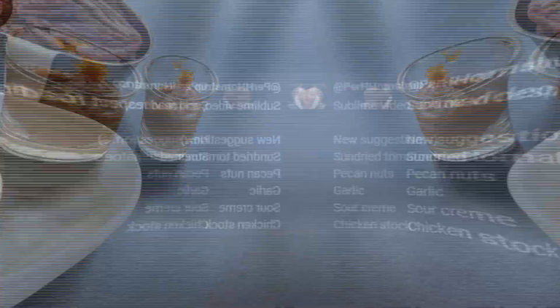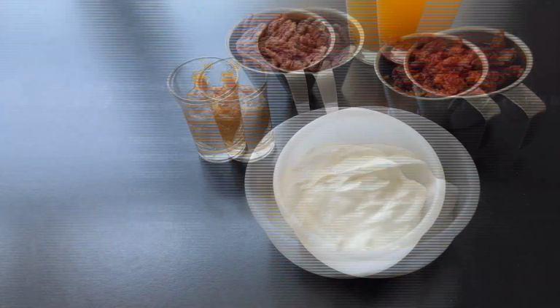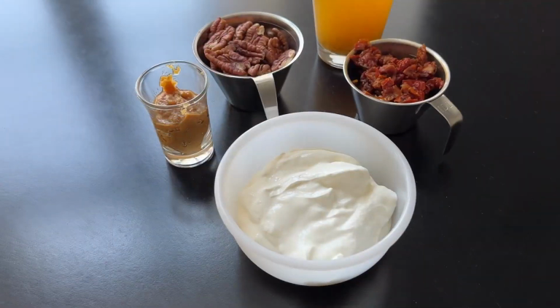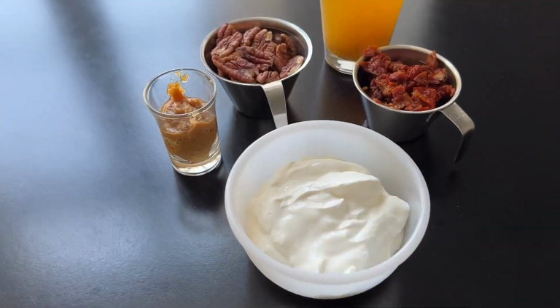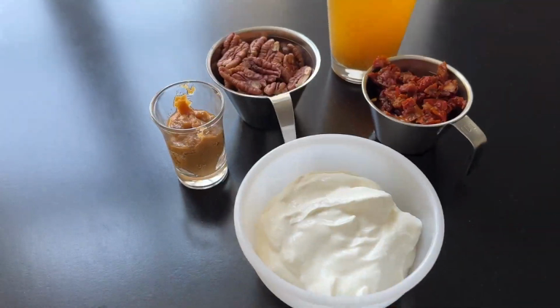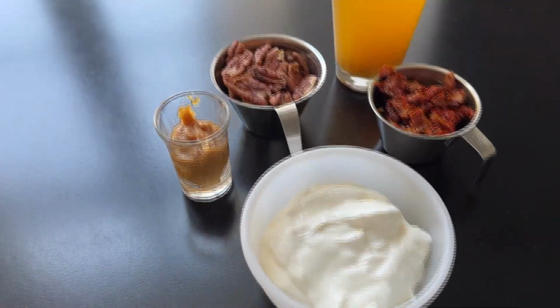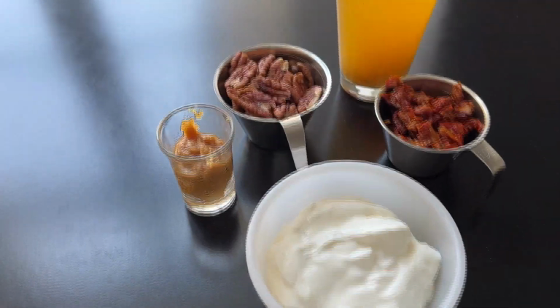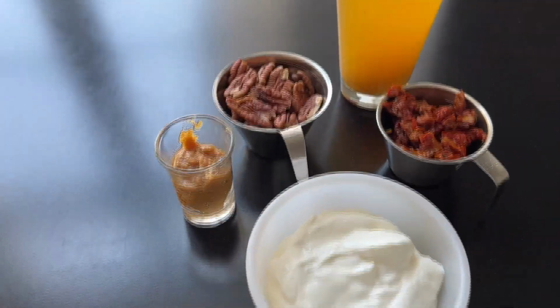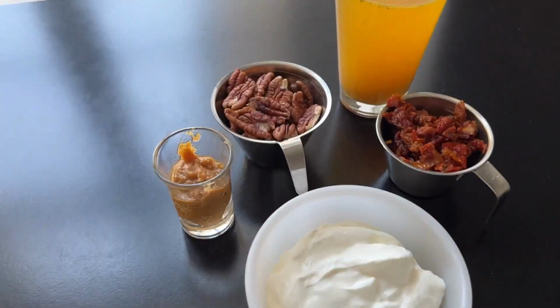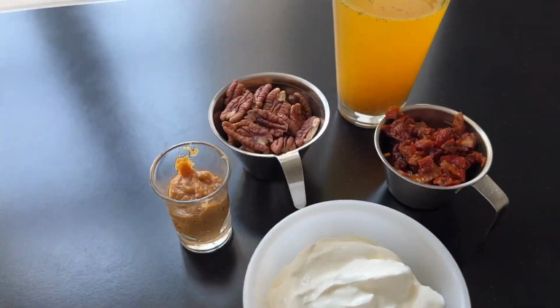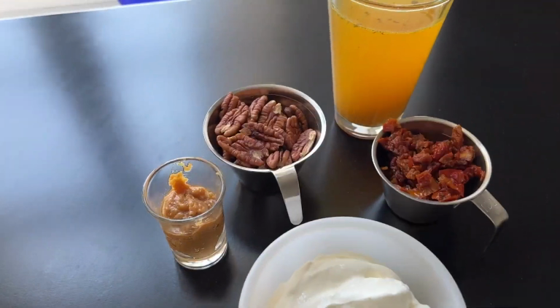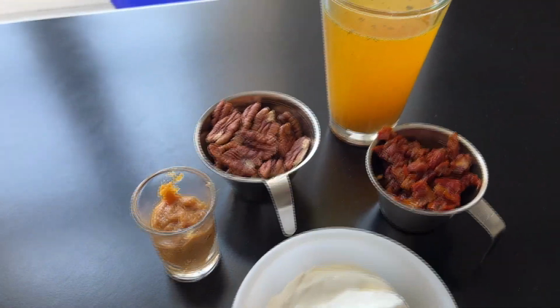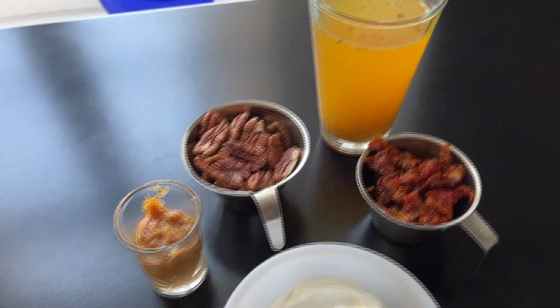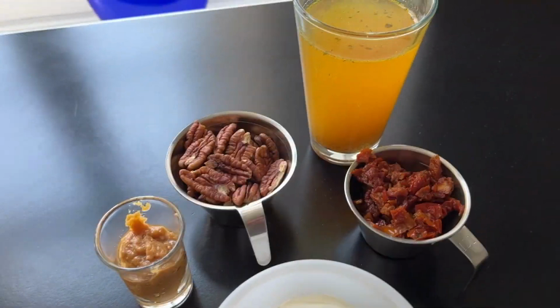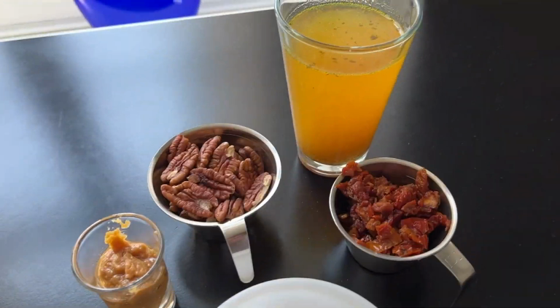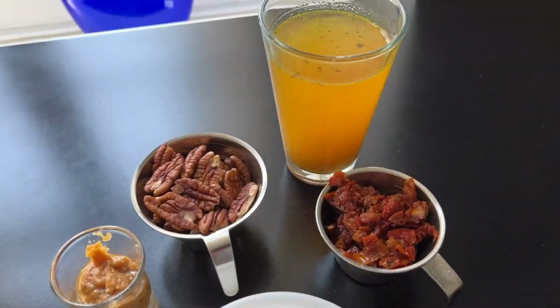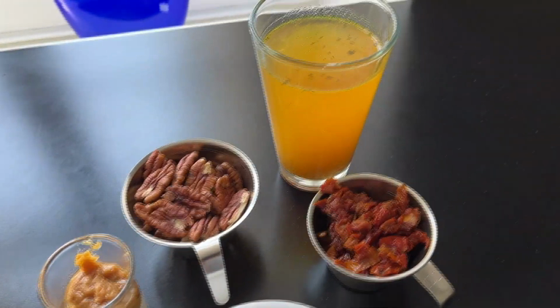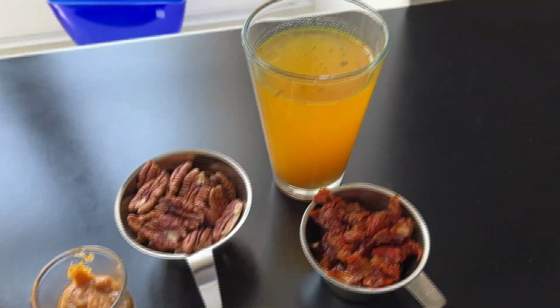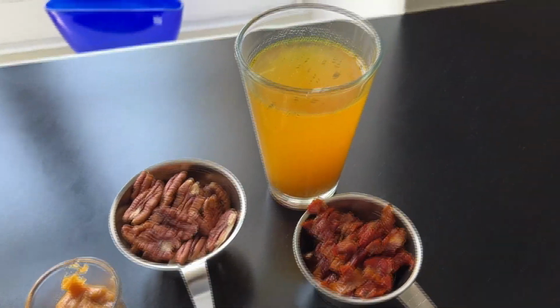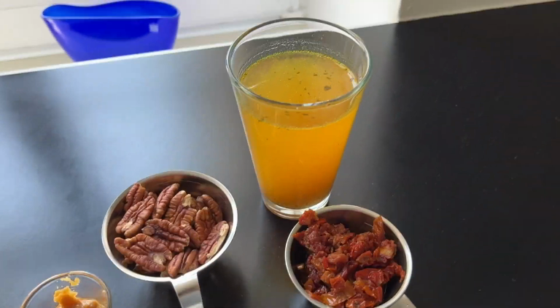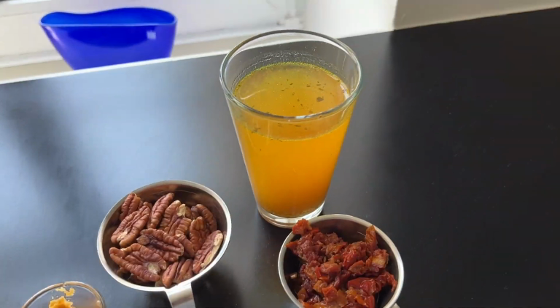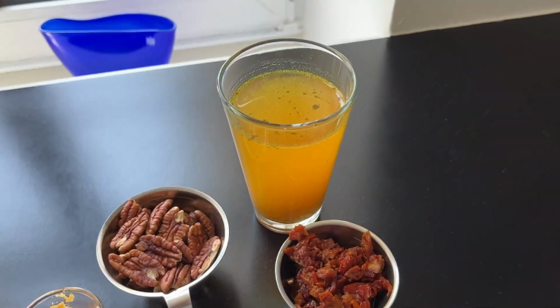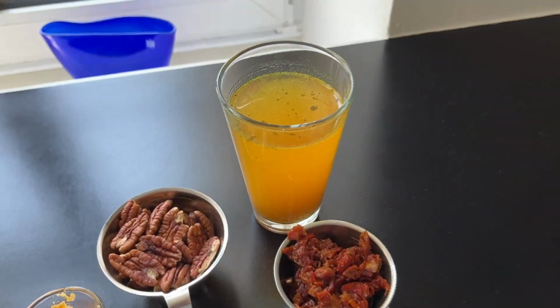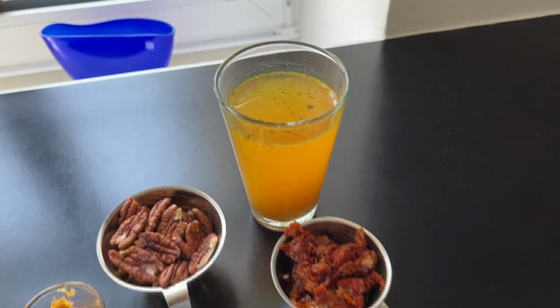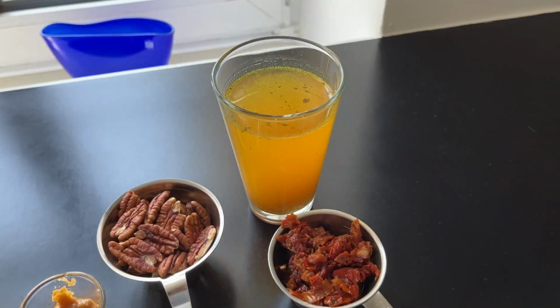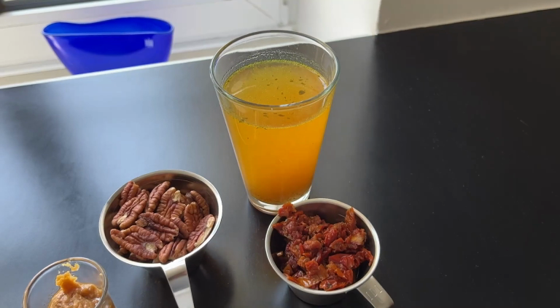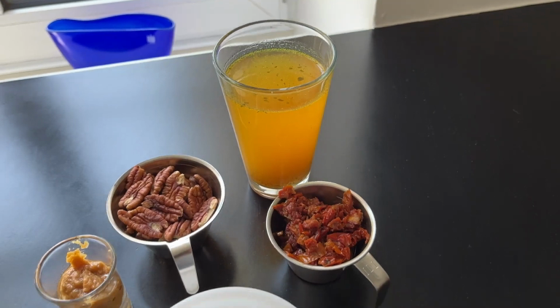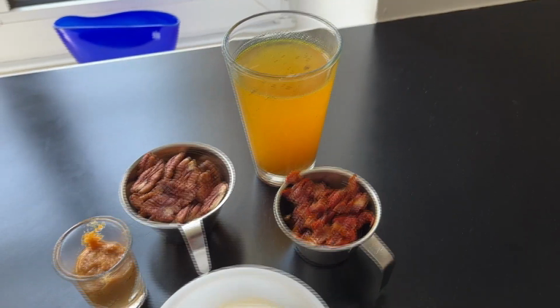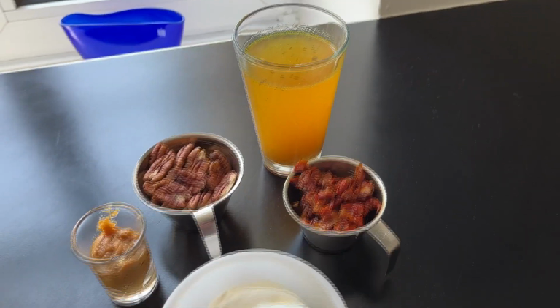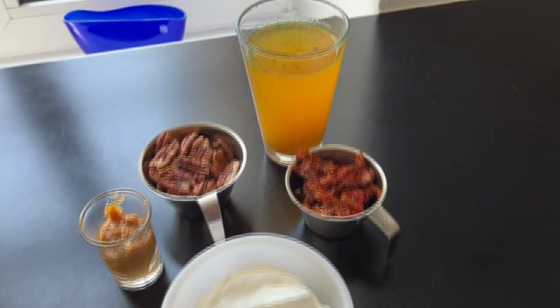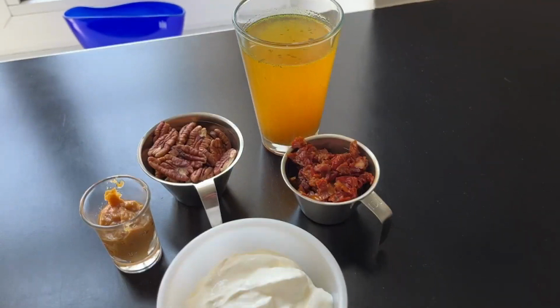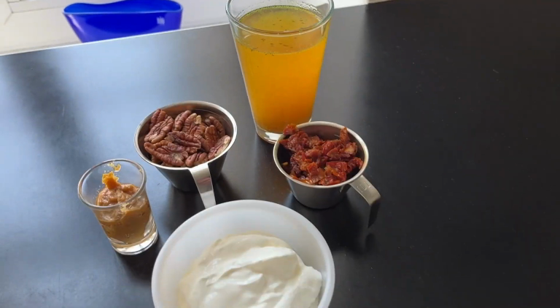He has chosen sun-dried tomatoes, pecan nuts, garlic, sour cream, and chicken stock.